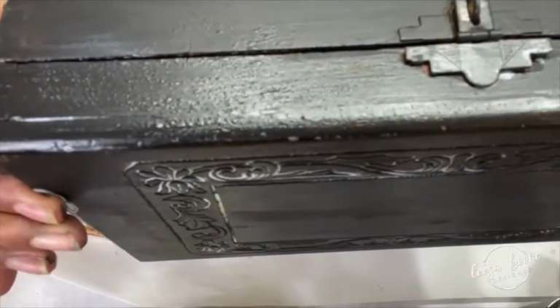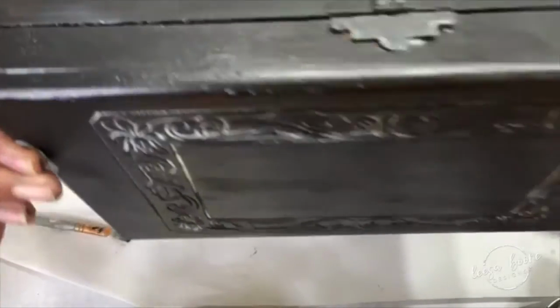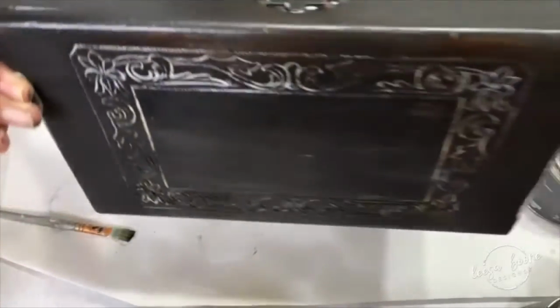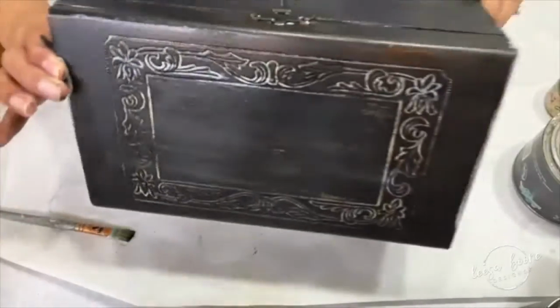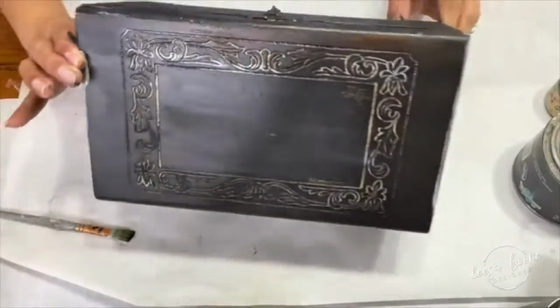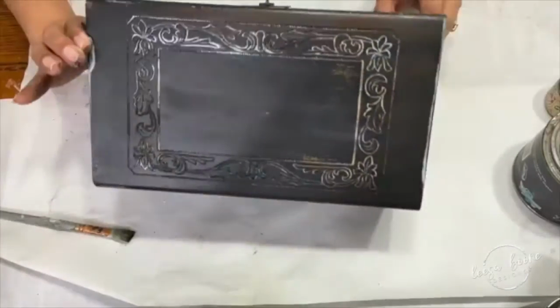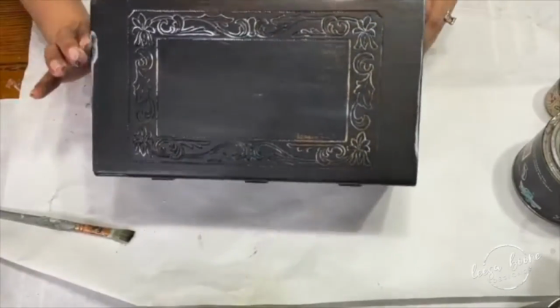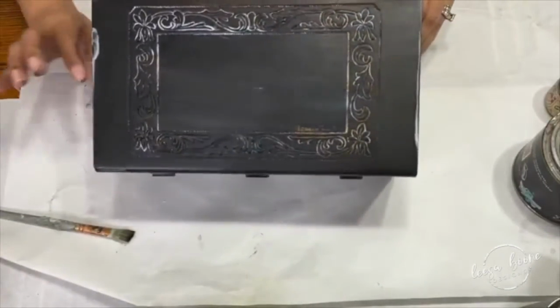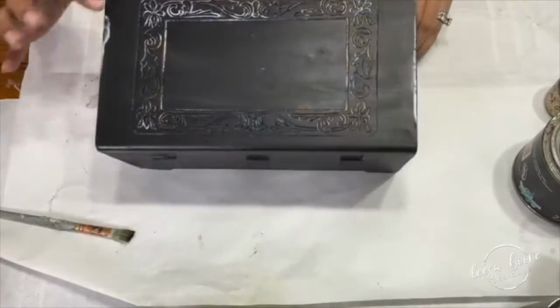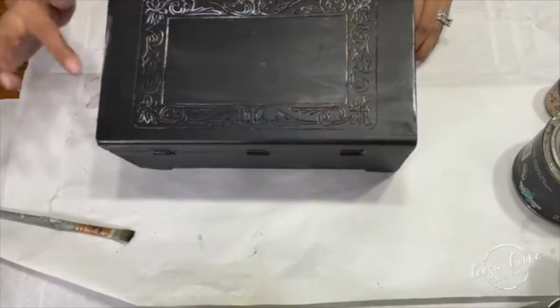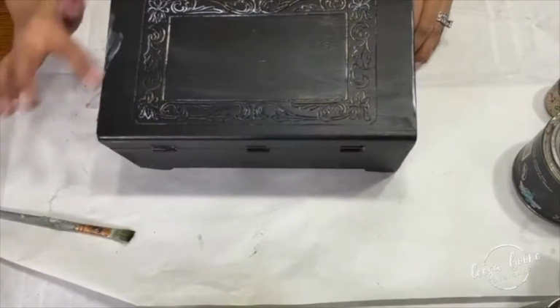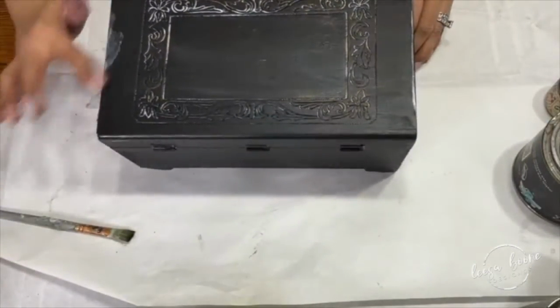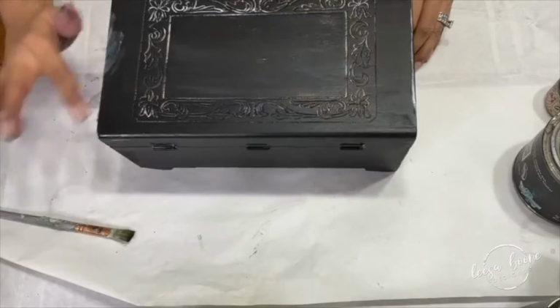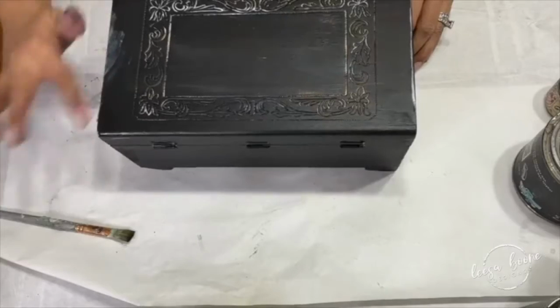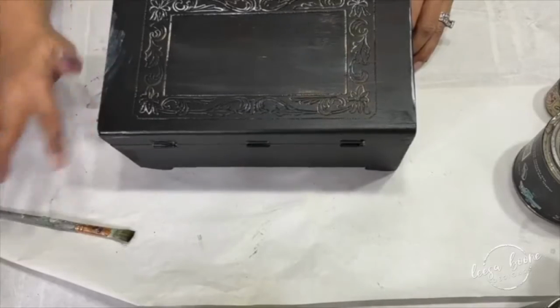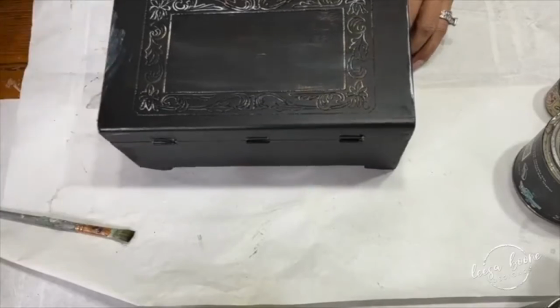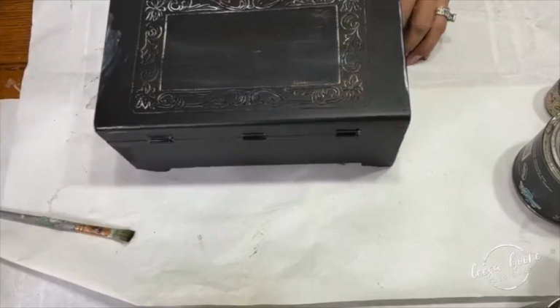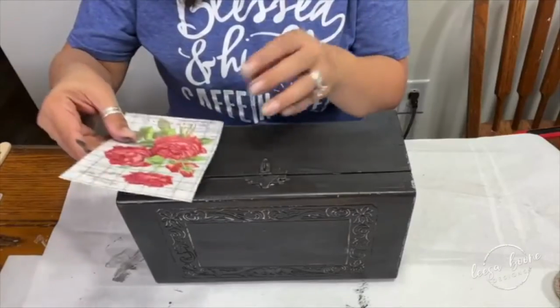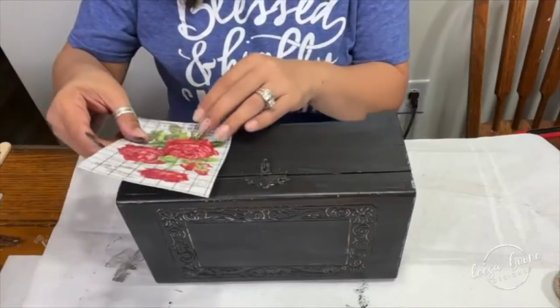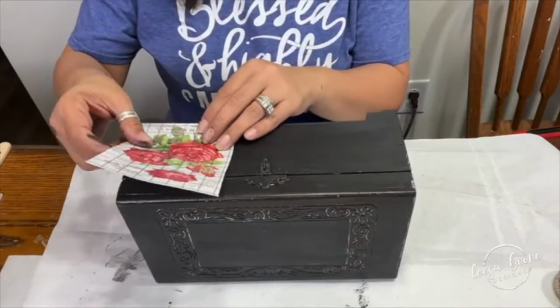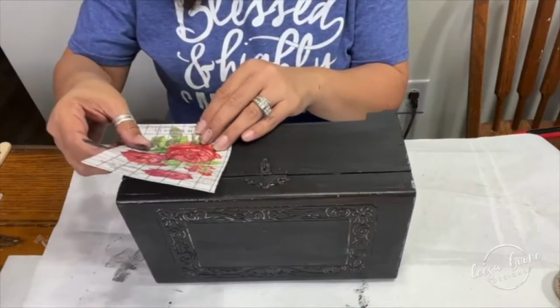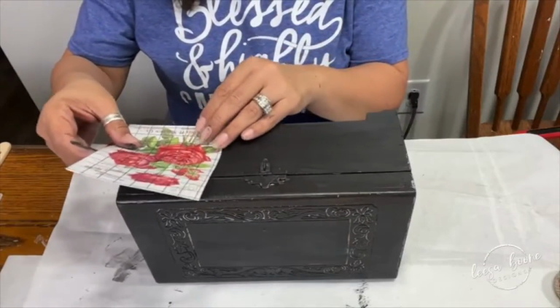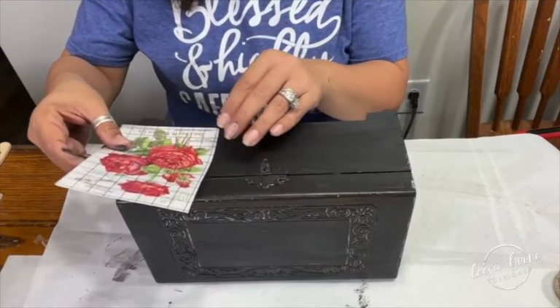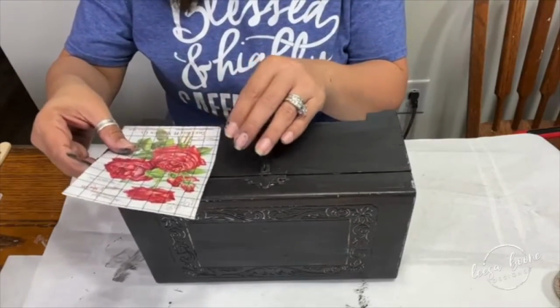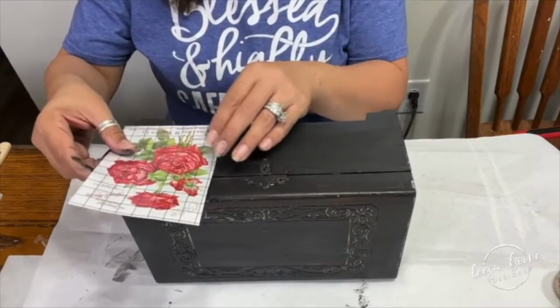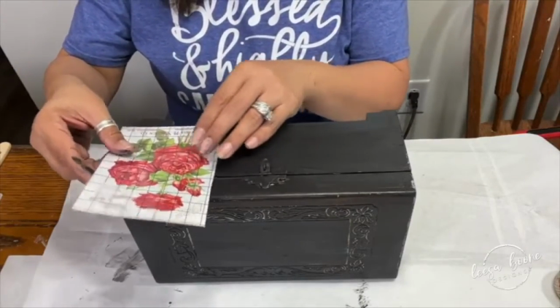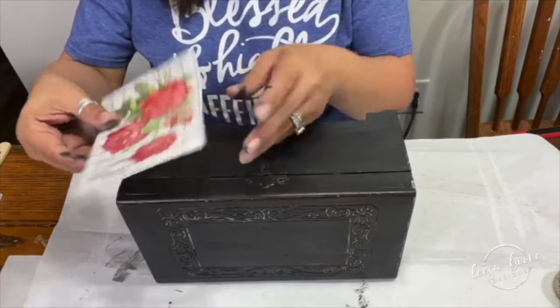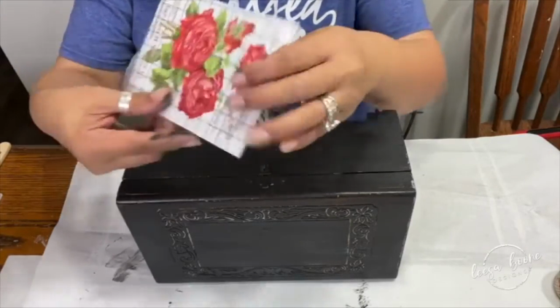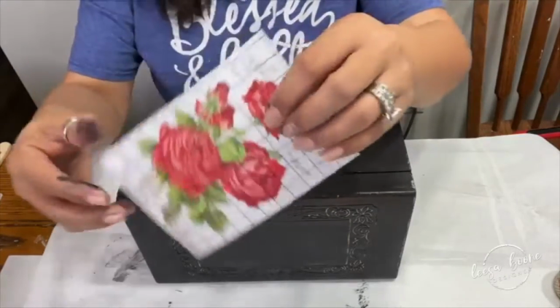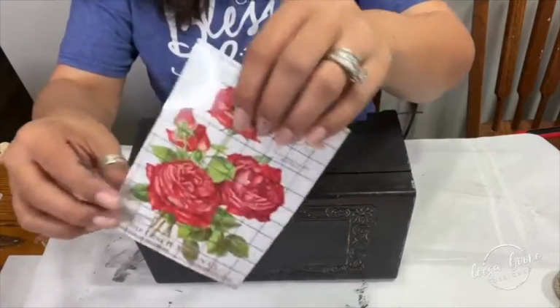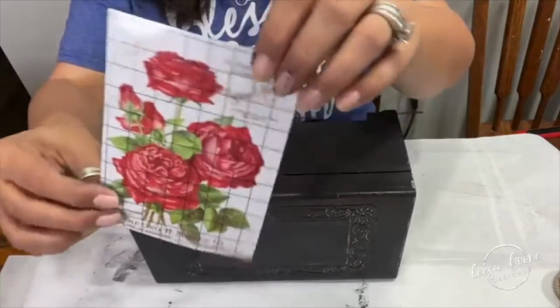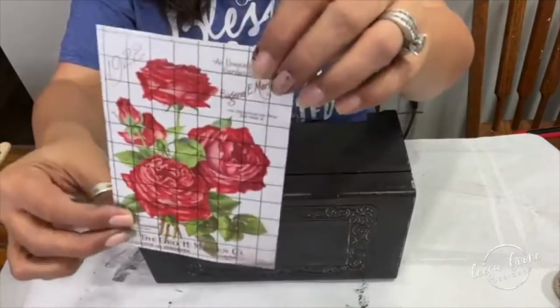I used my heat gun and created some texture because I got a little bit too close. It does have a sealer and it bubbled up a little bit, but that's okay.